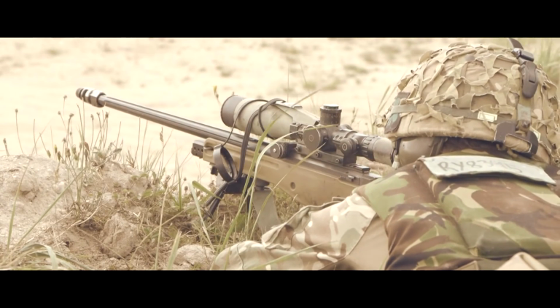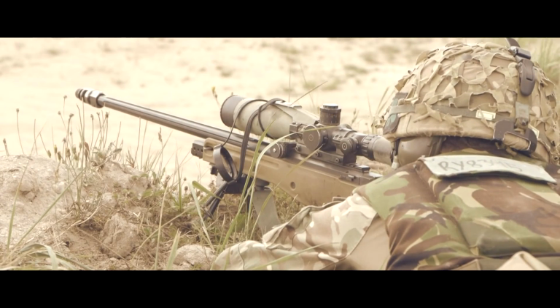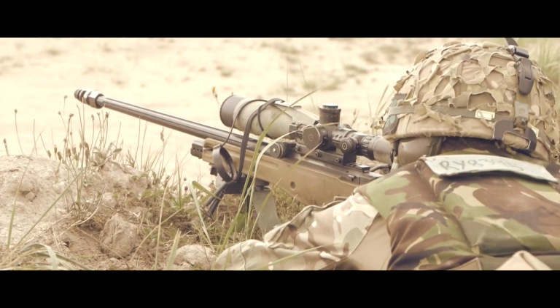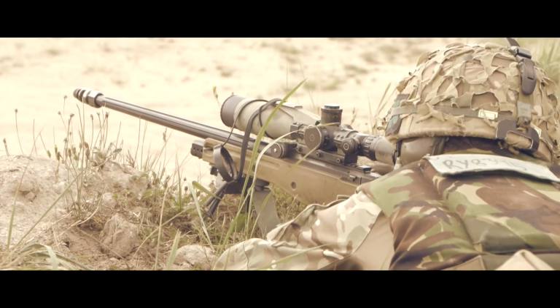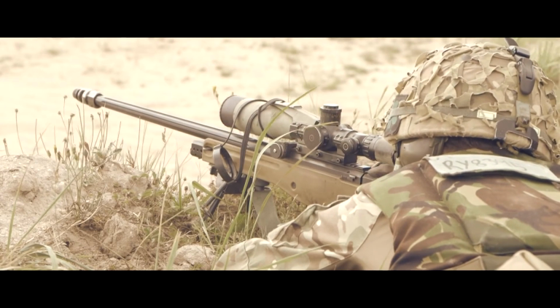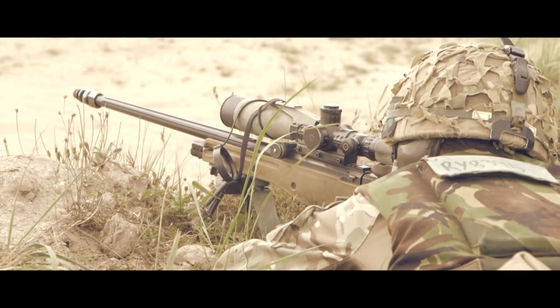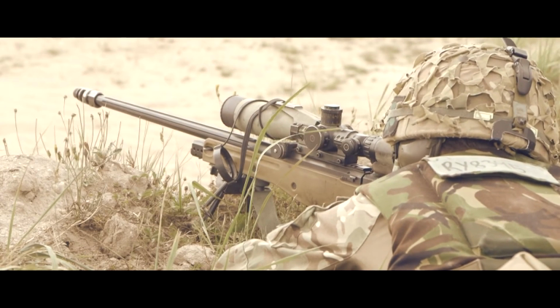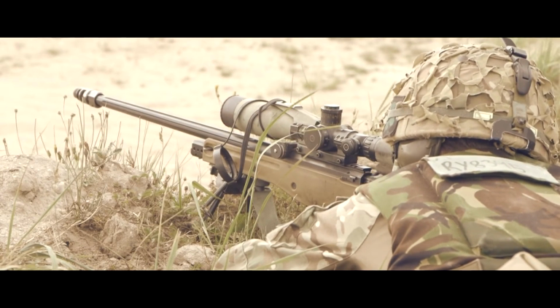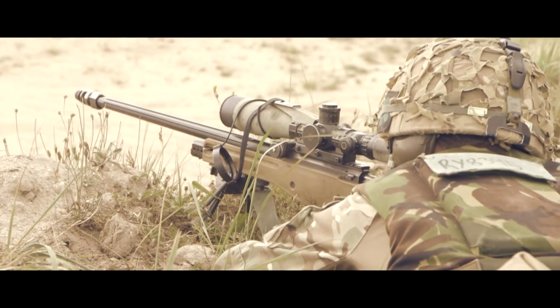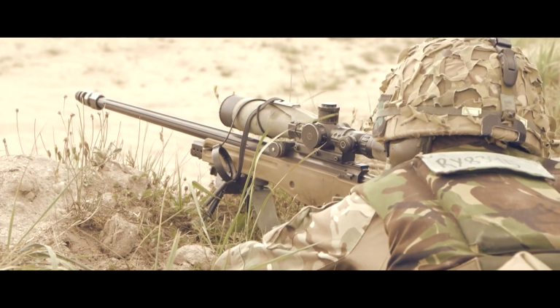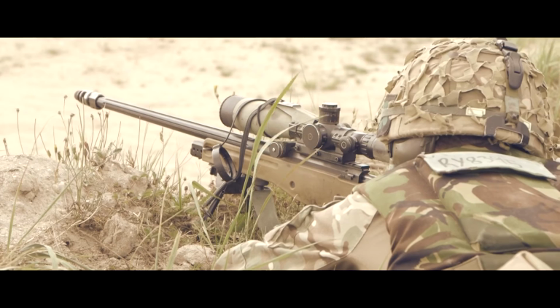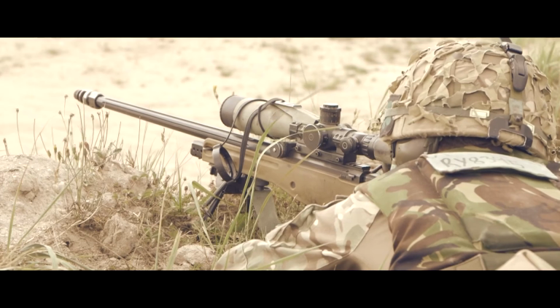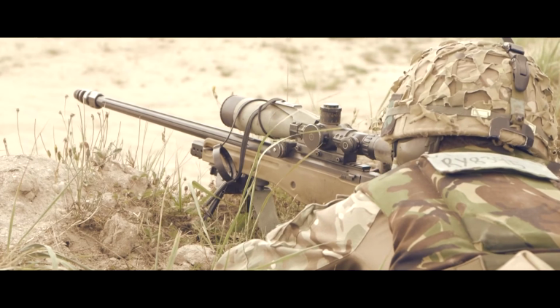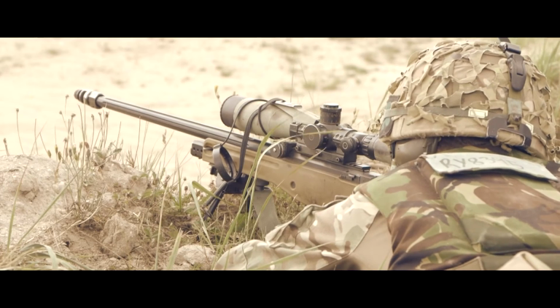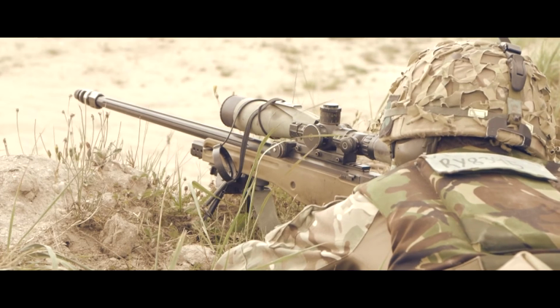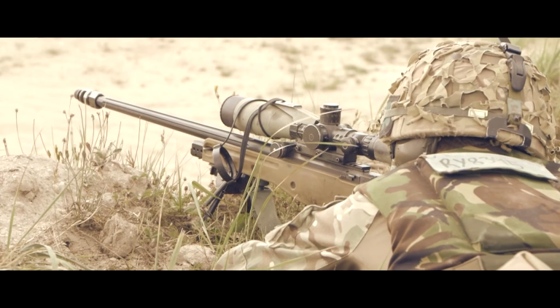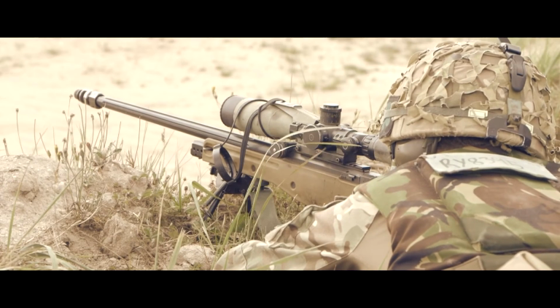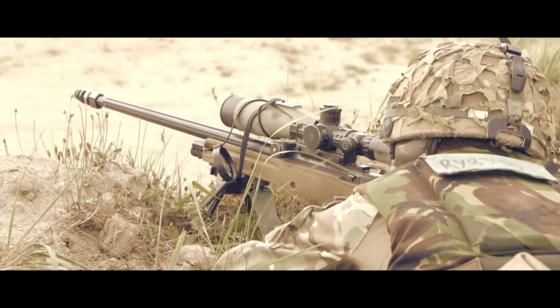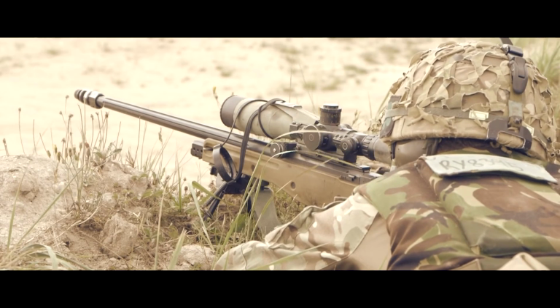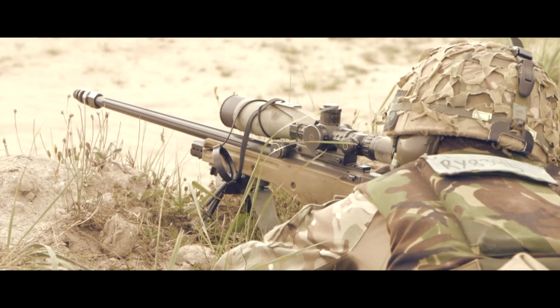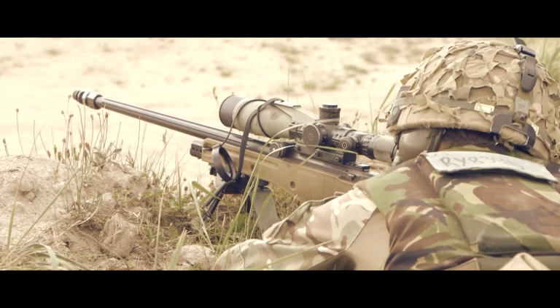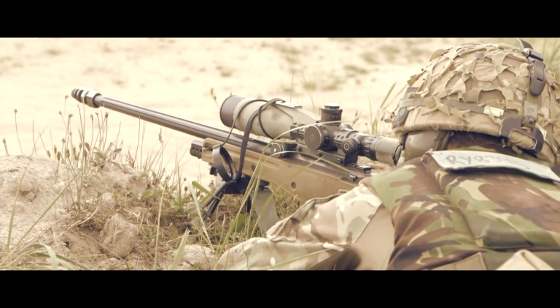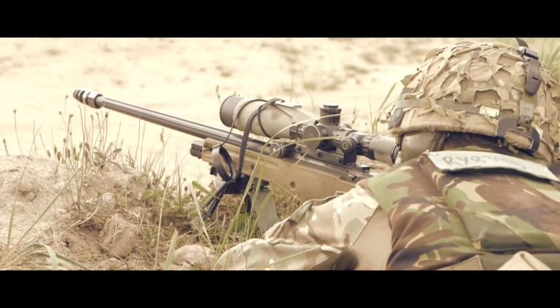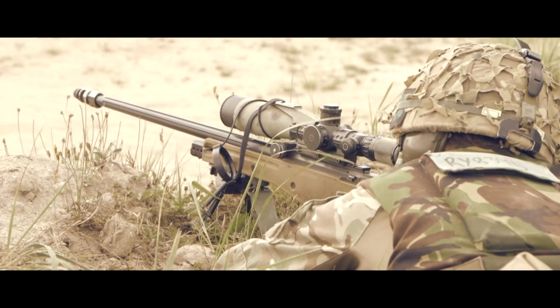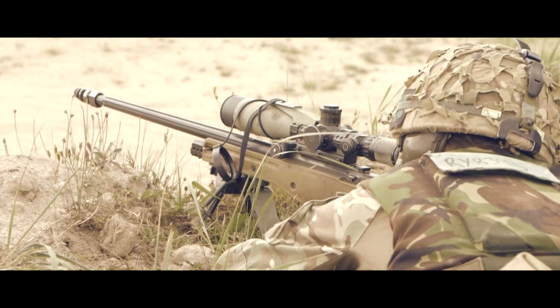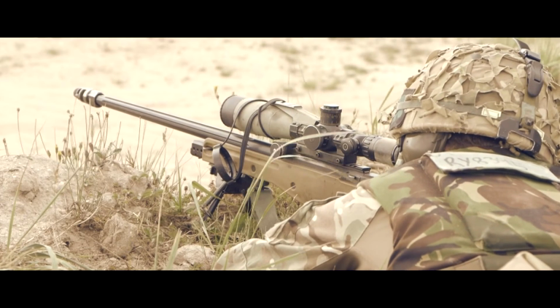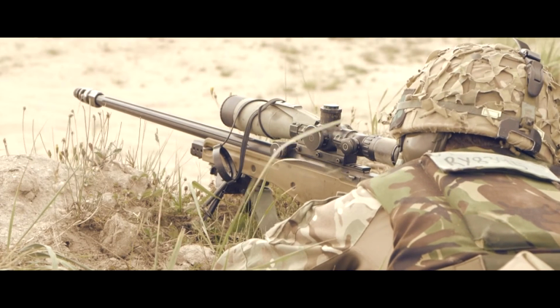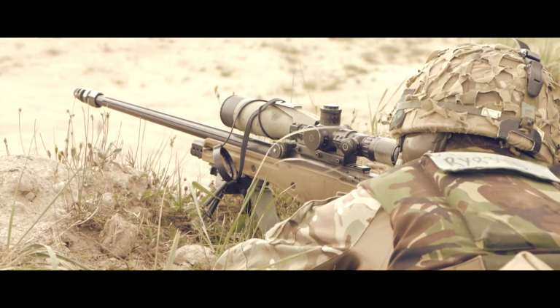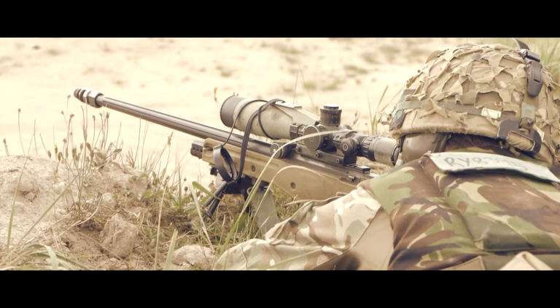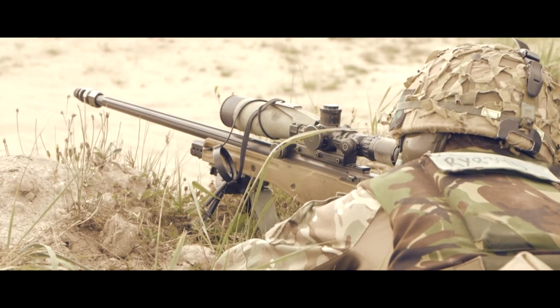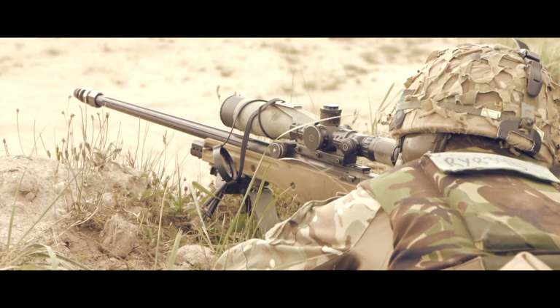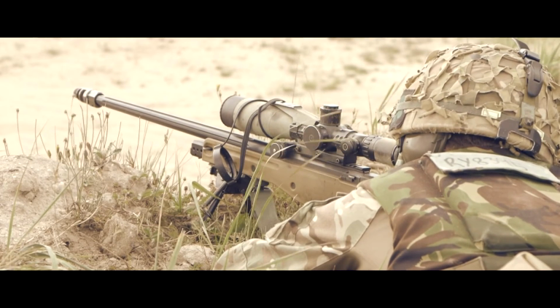Left one. Left one. Left one. Four! Three! Two!